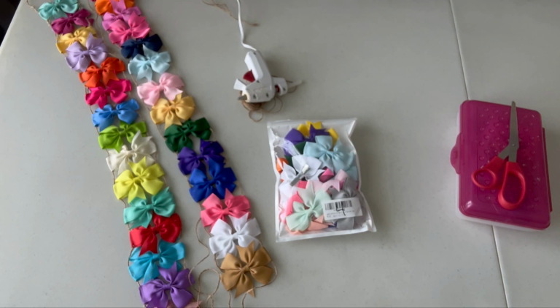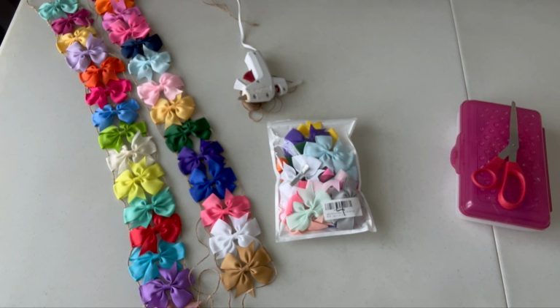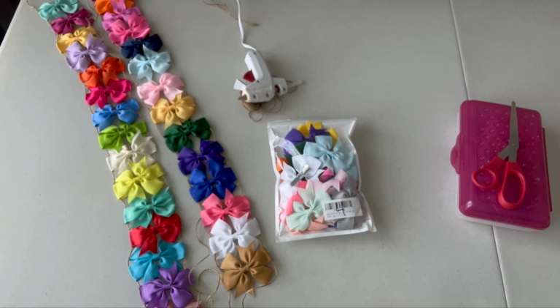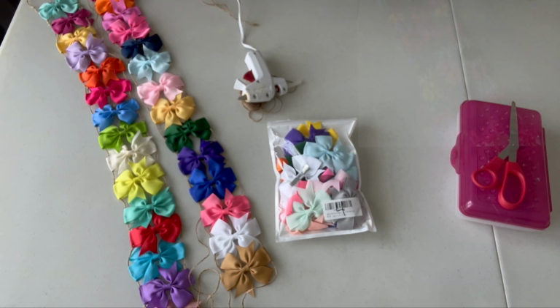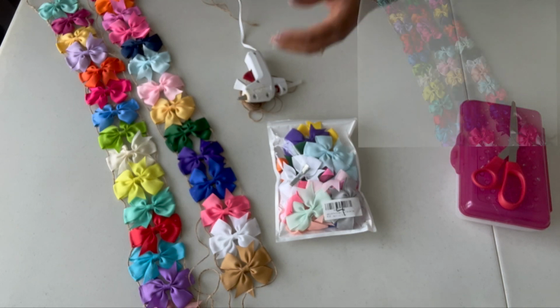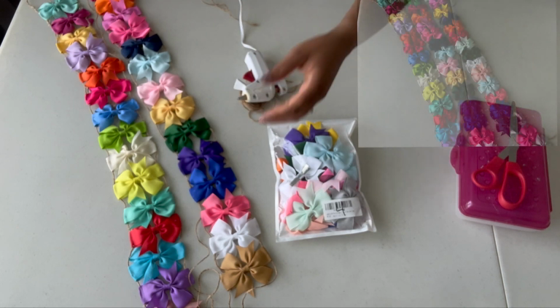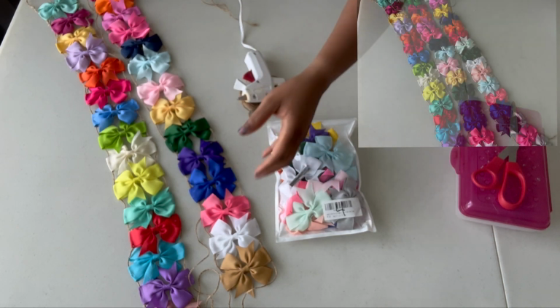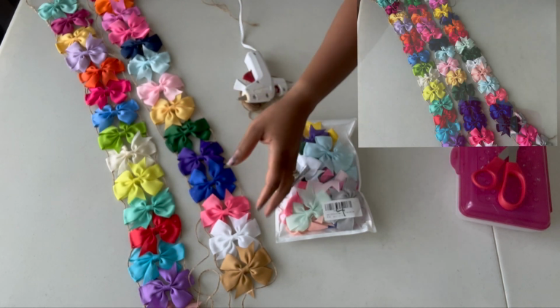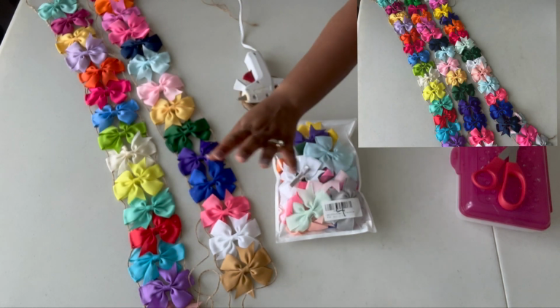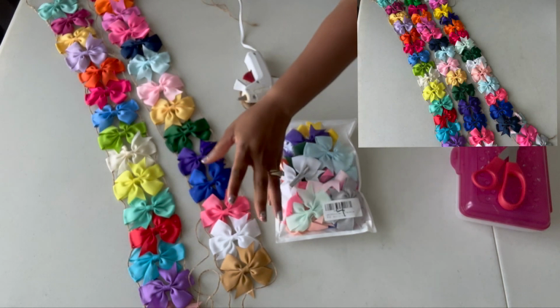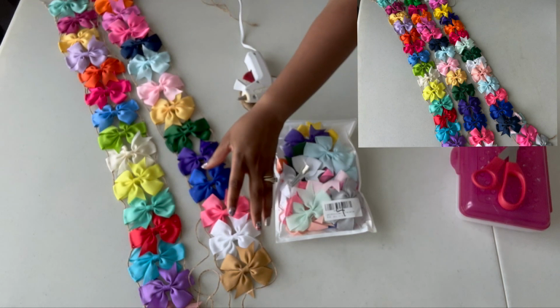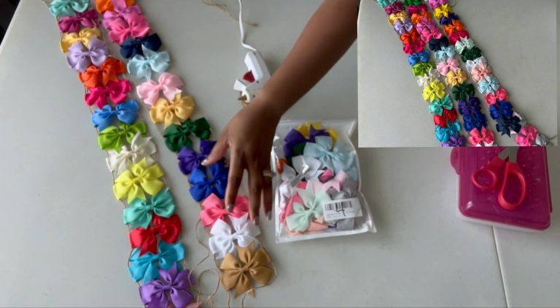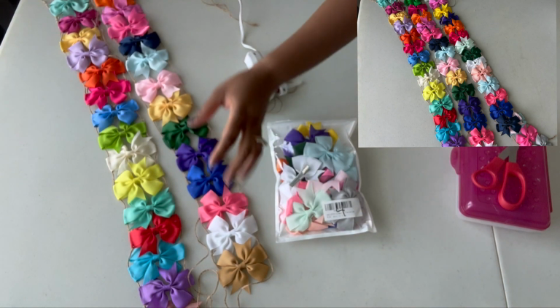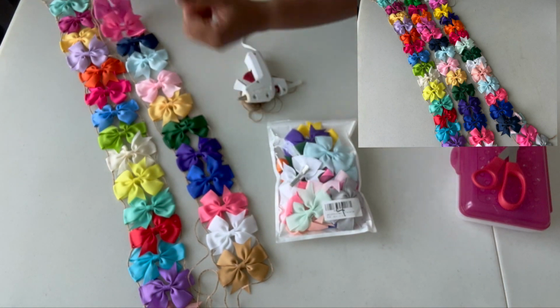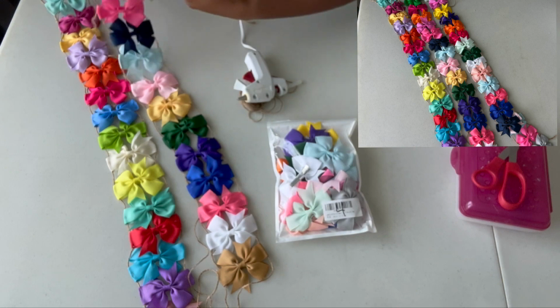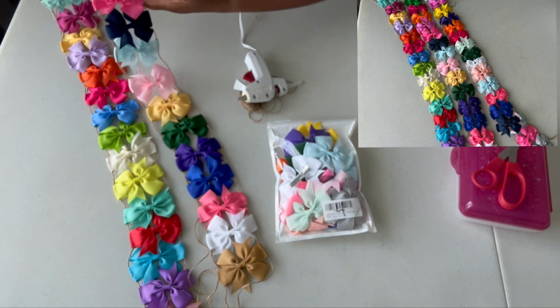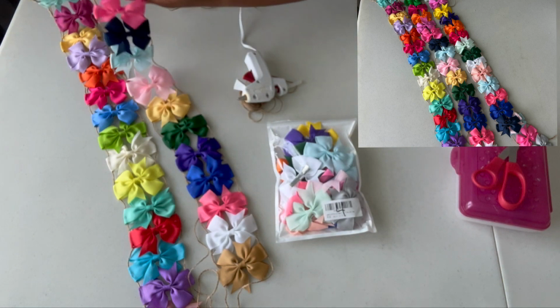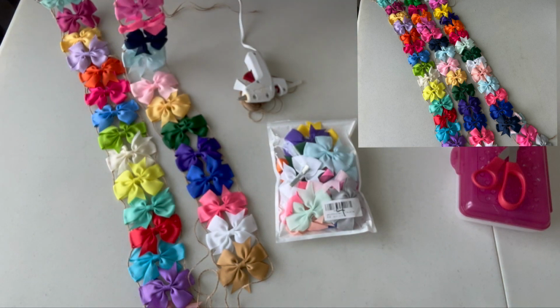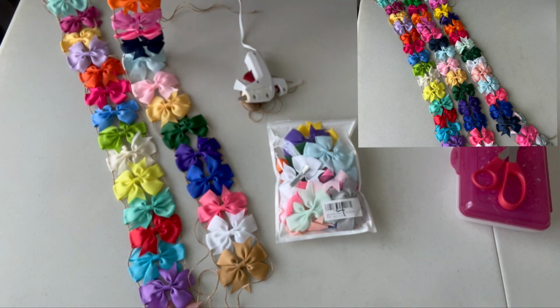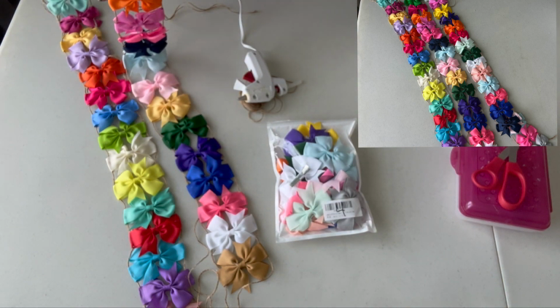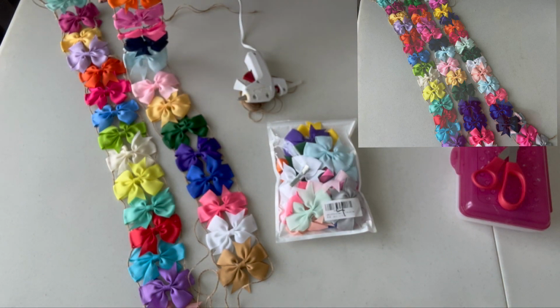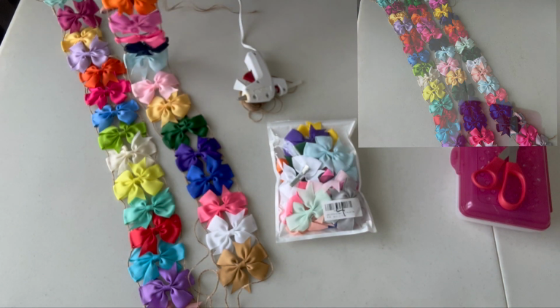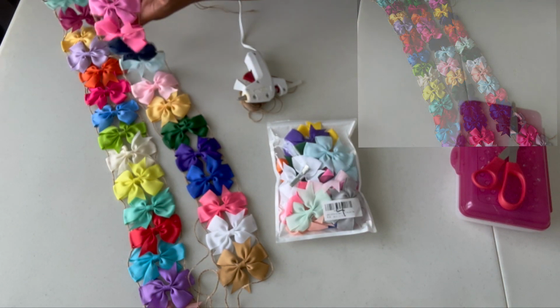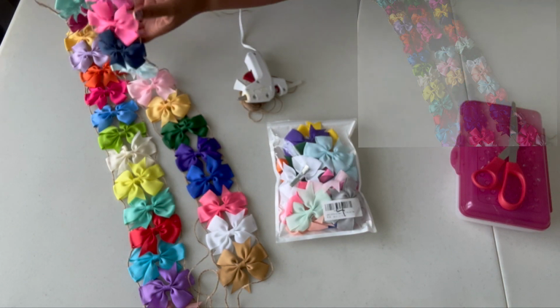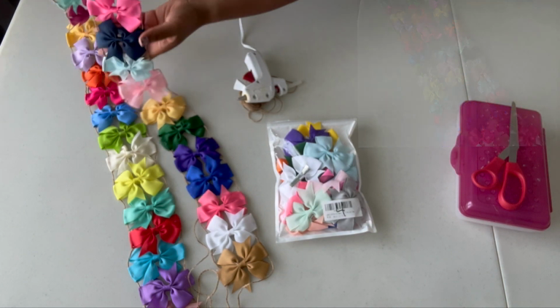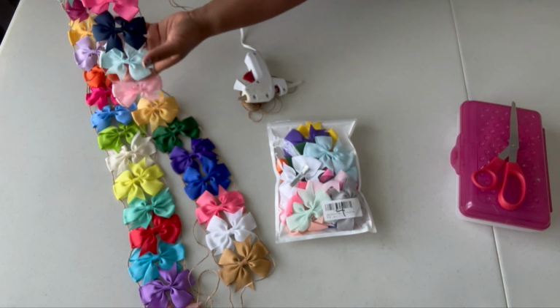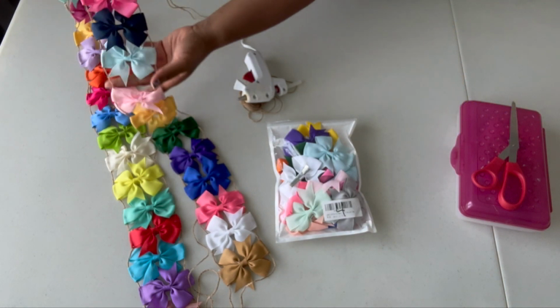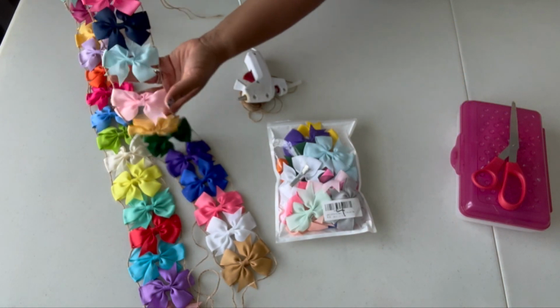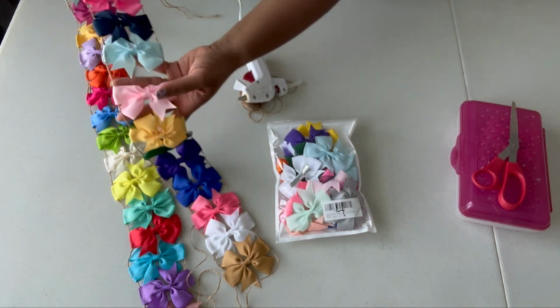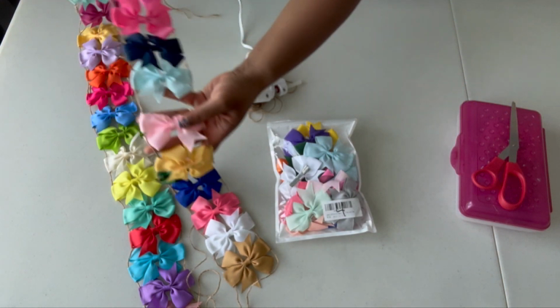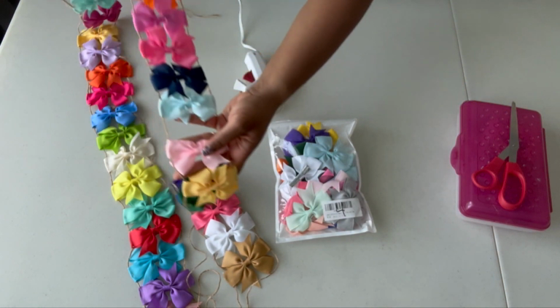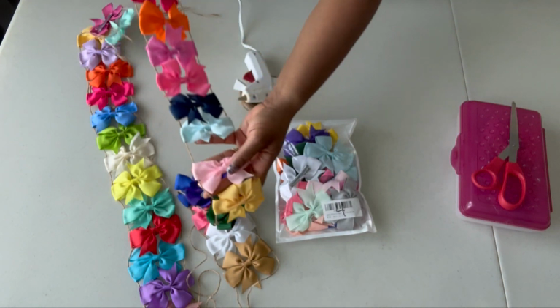Today we're doing a craft. I'm actually going to show you how to create these — they're going to be bow garlands.